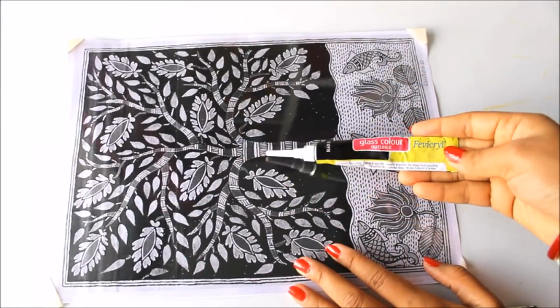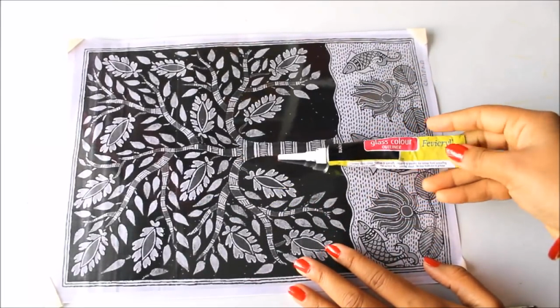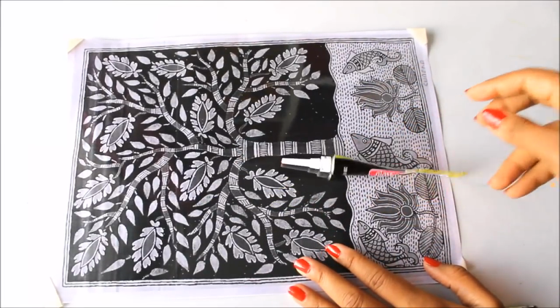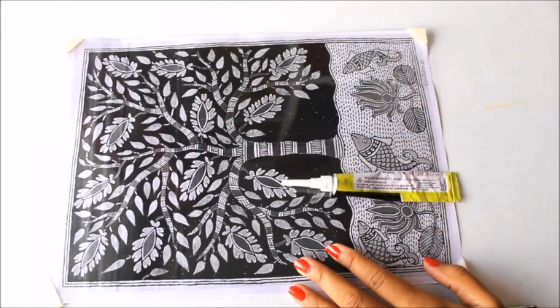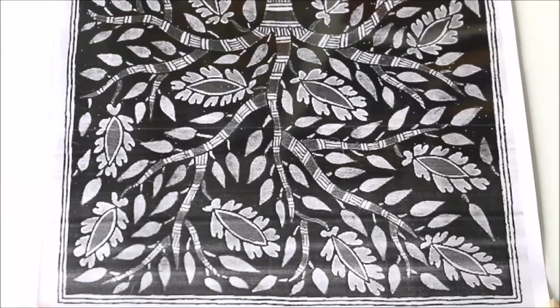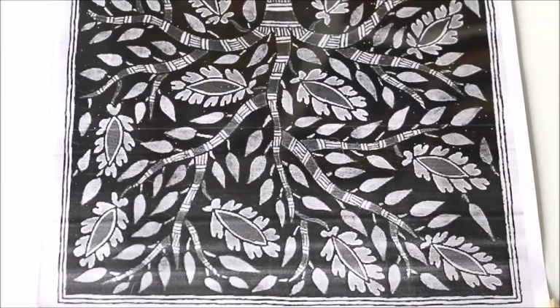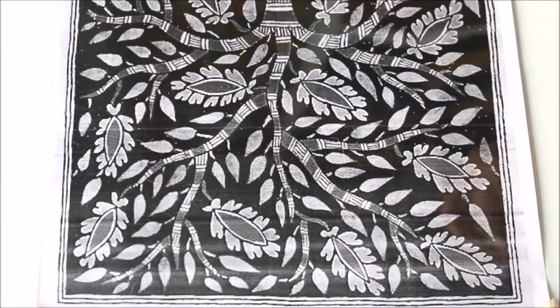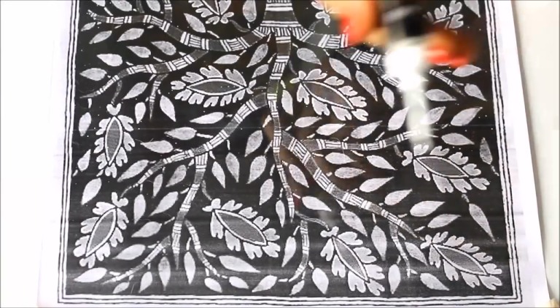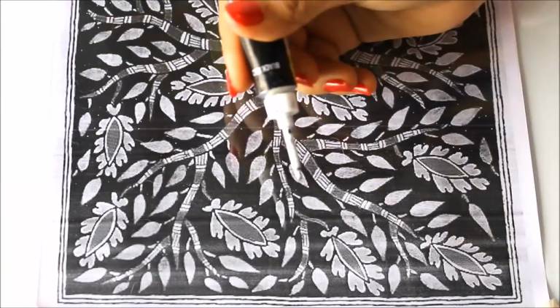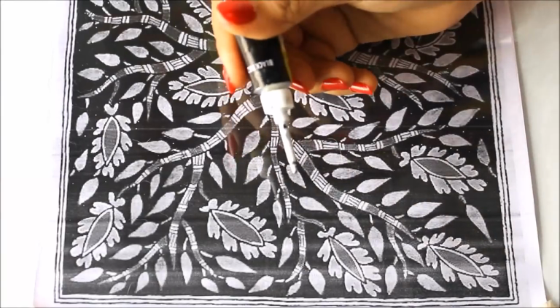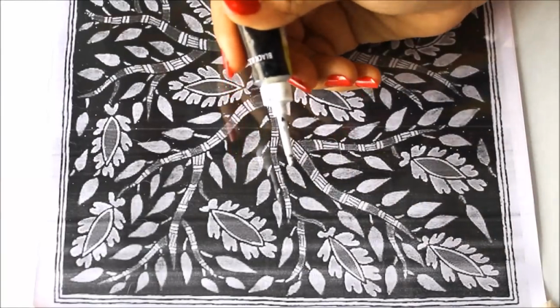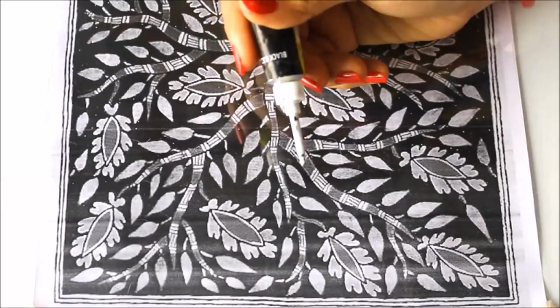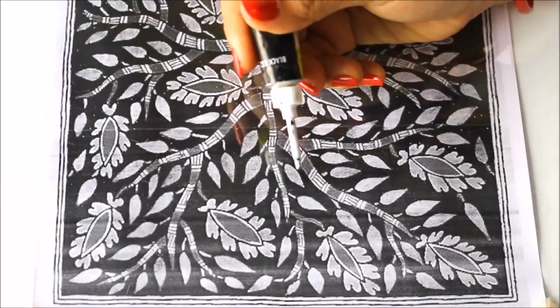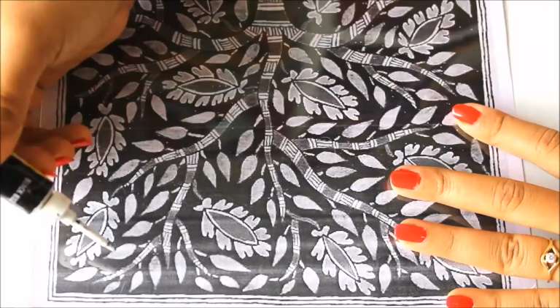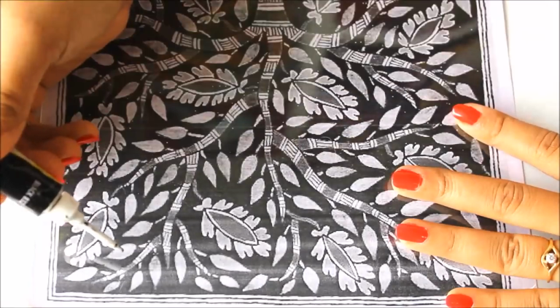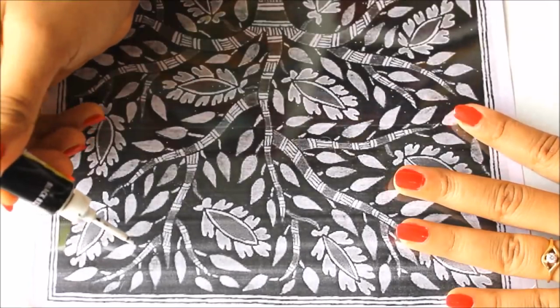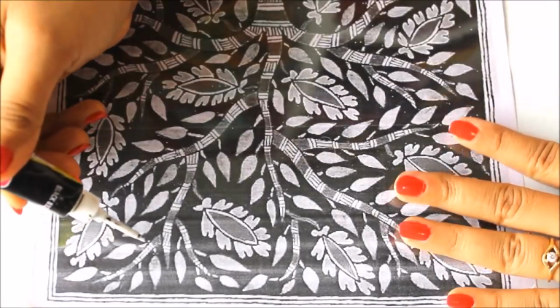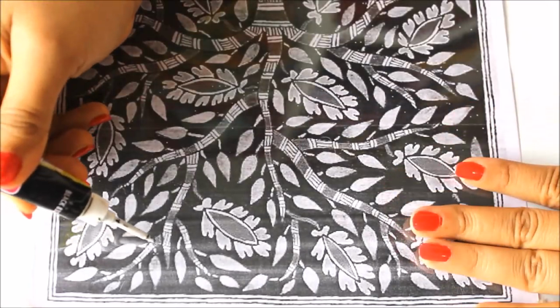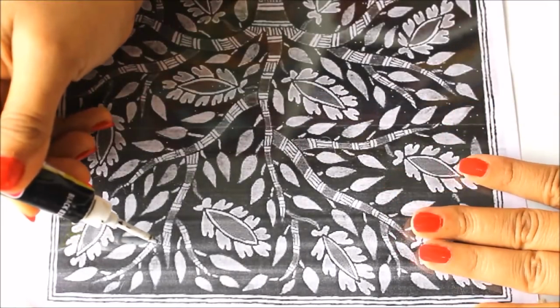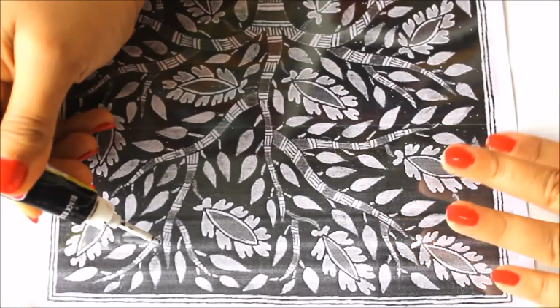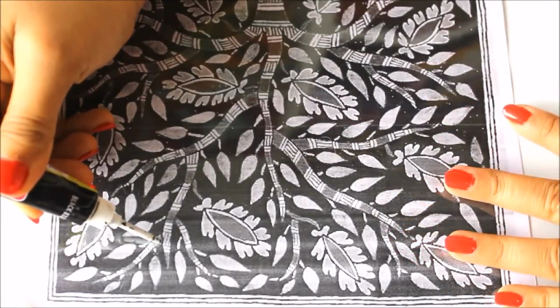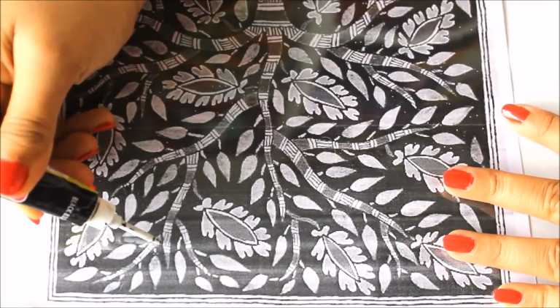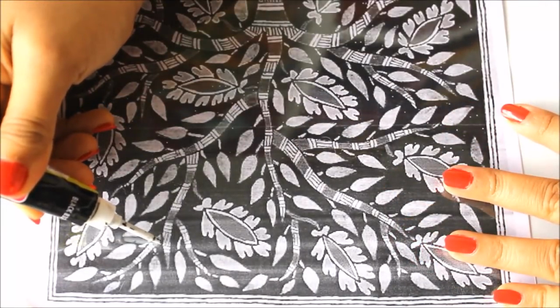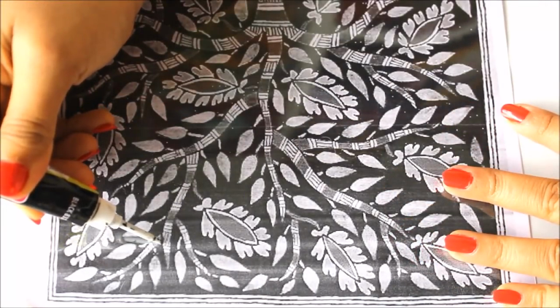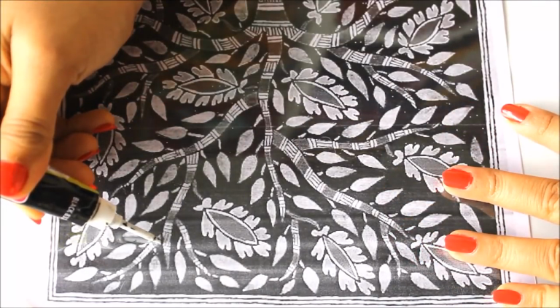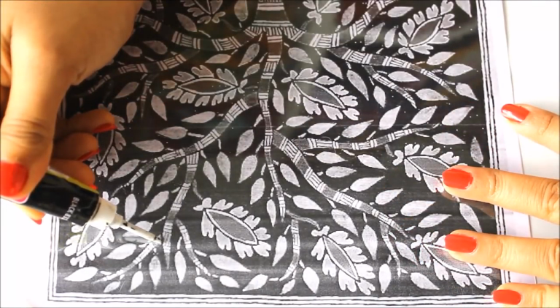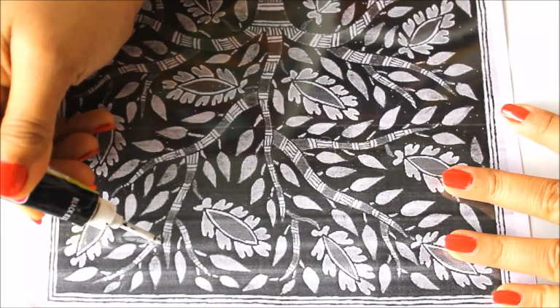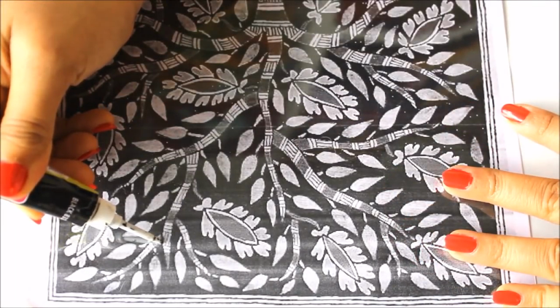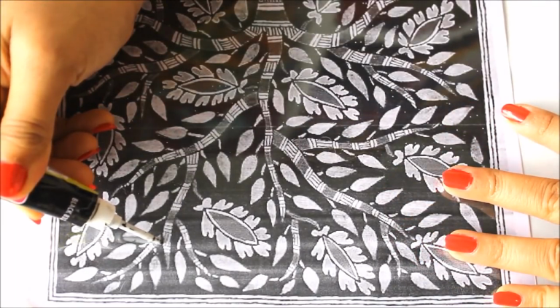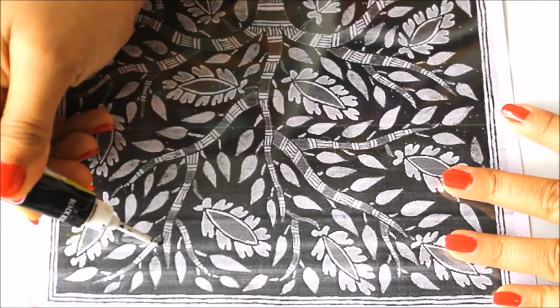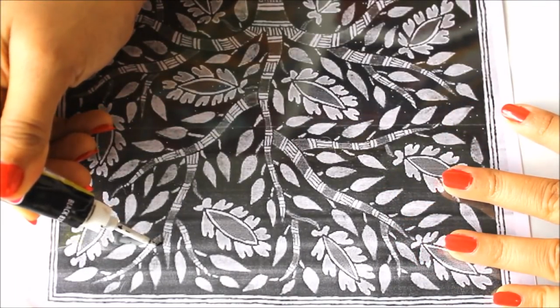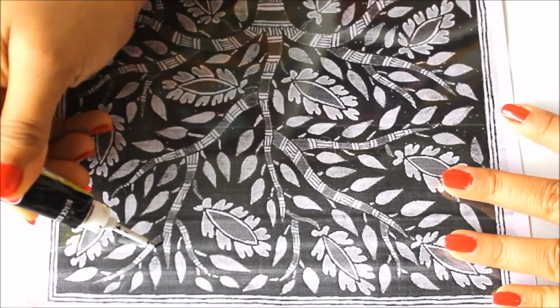Now I'm going to use the black 832 glass color outliner from Favicryl for outlining. I'm going to start outlining from one side of the OHP sheet — you can start from wherever you find comfortable.